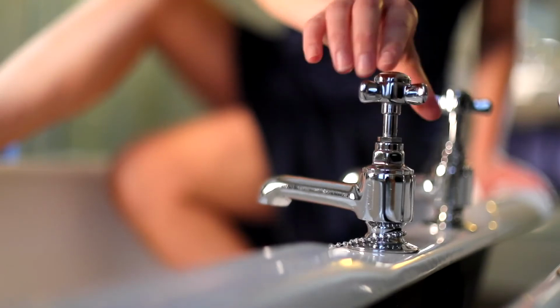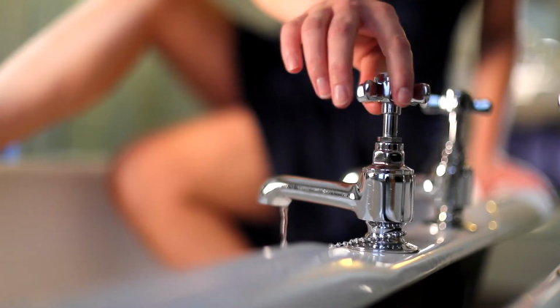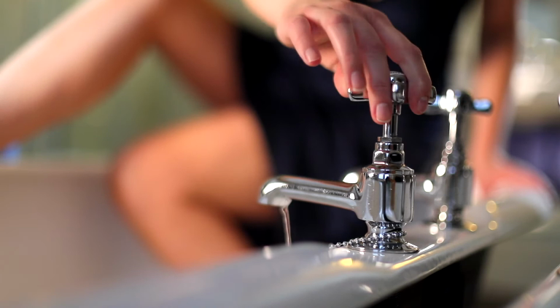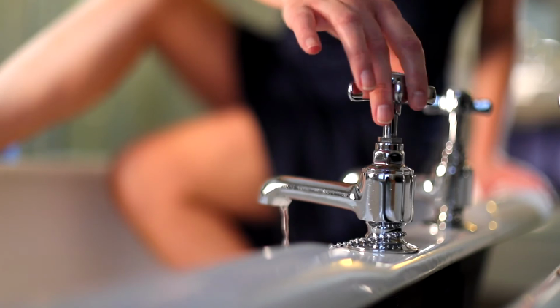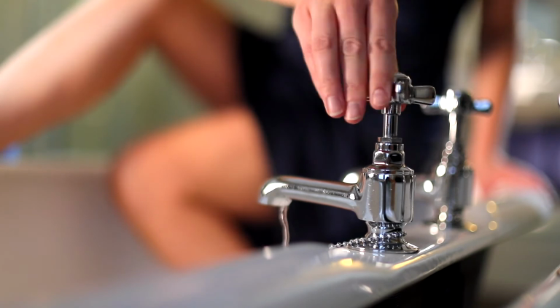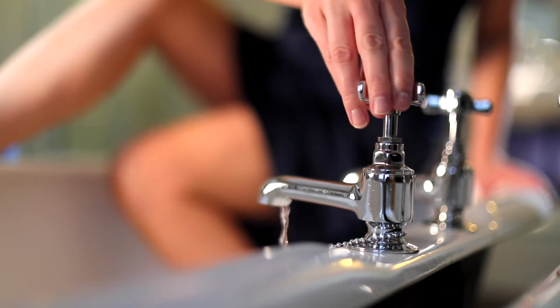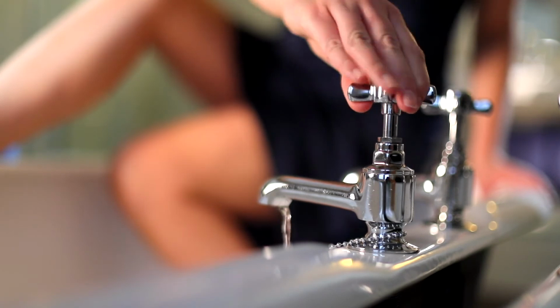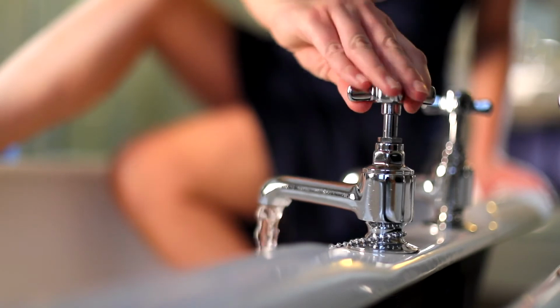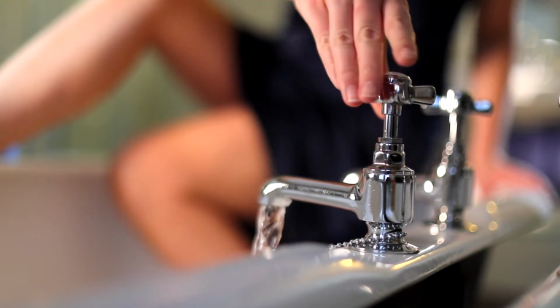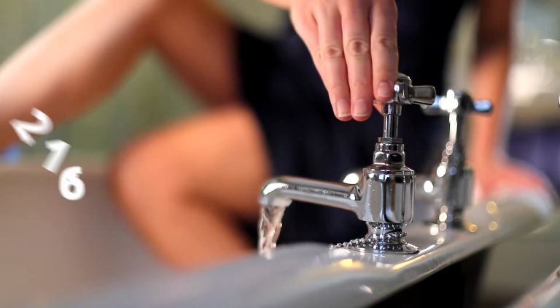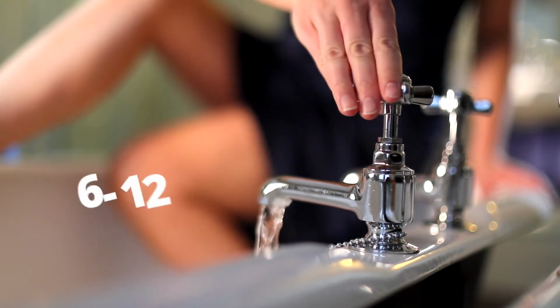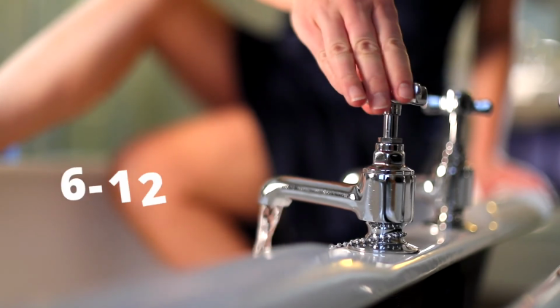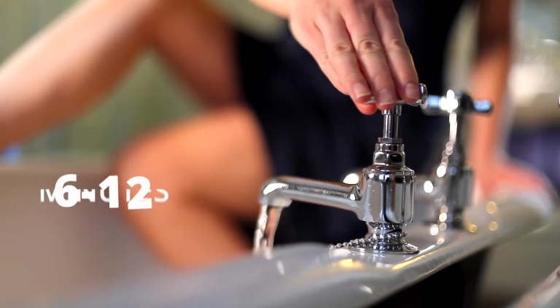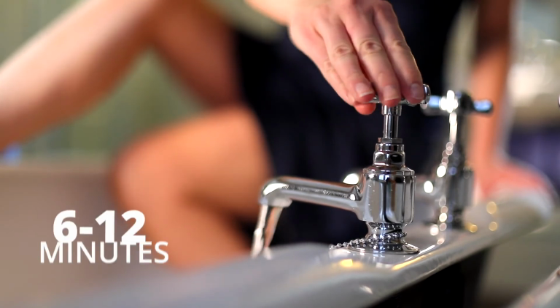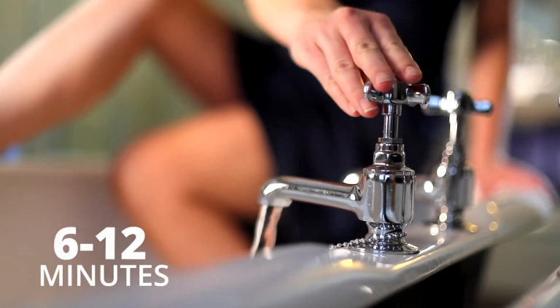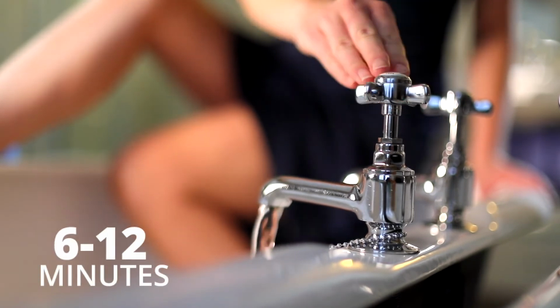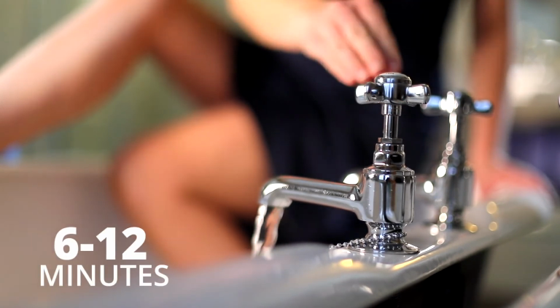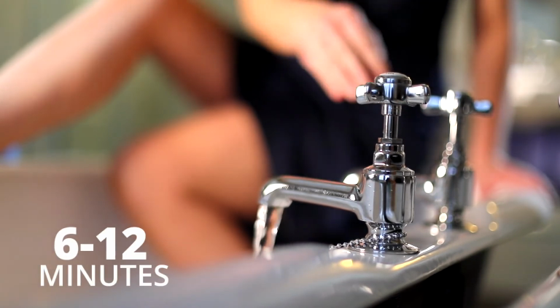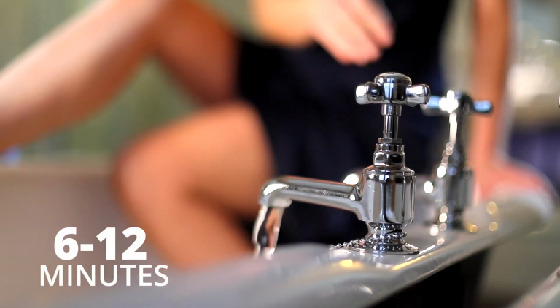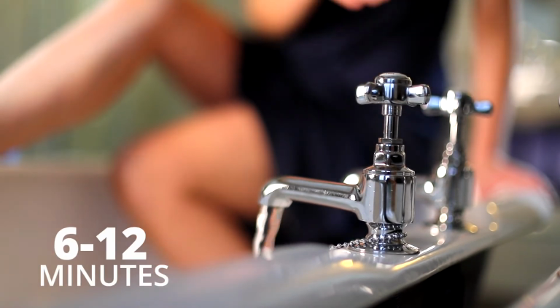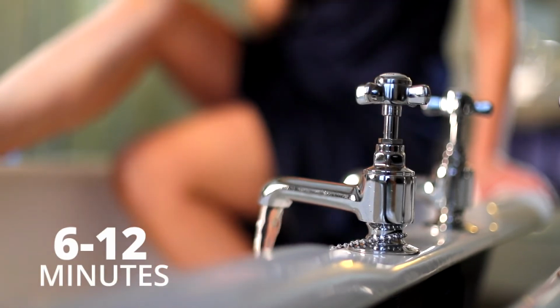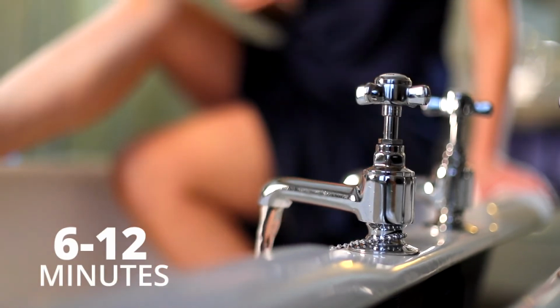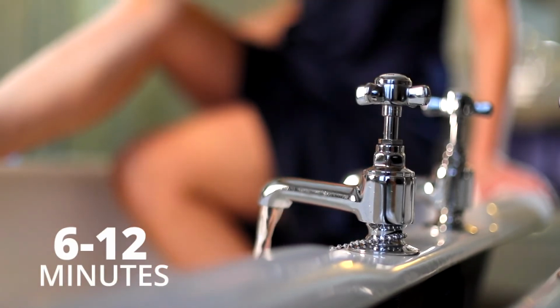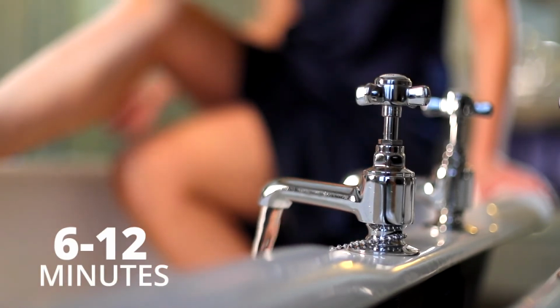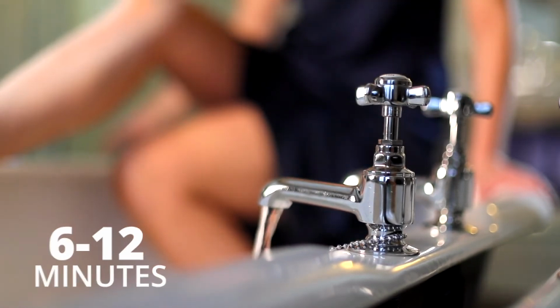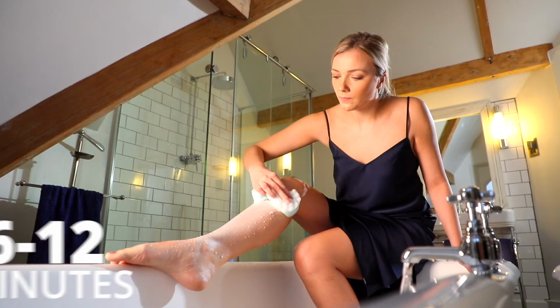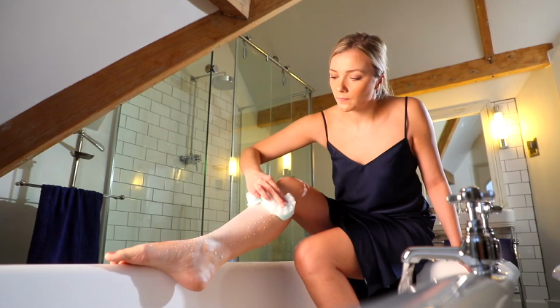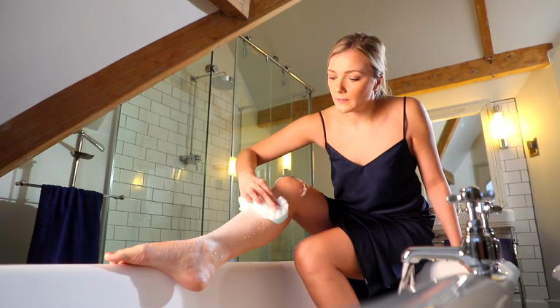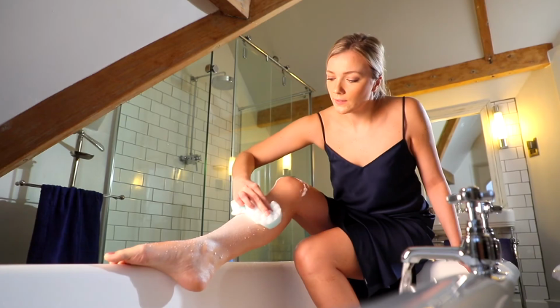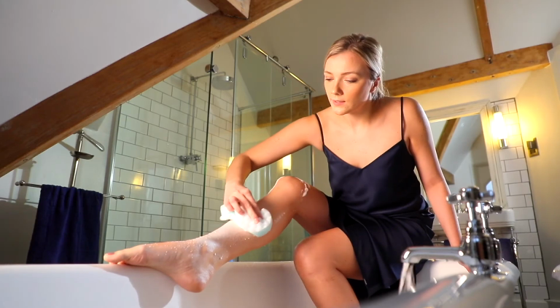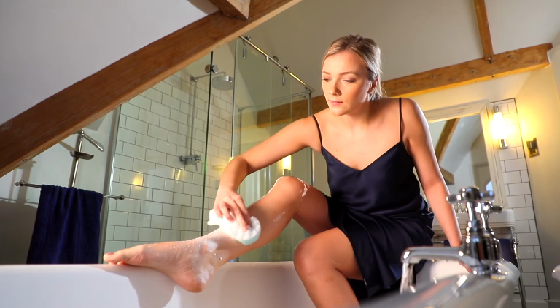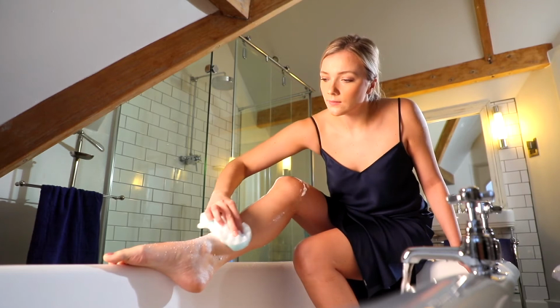Allow the foam to remain on the area for 6 to 12 minutes, then rinse well with a sponge or wet towel.